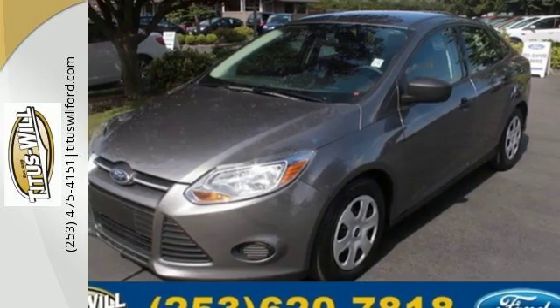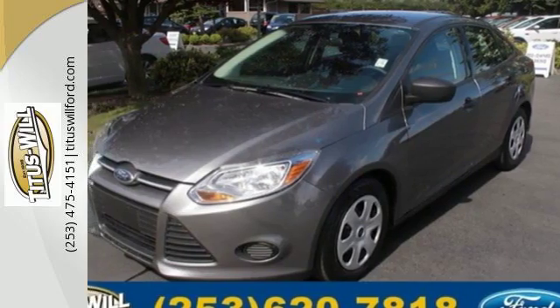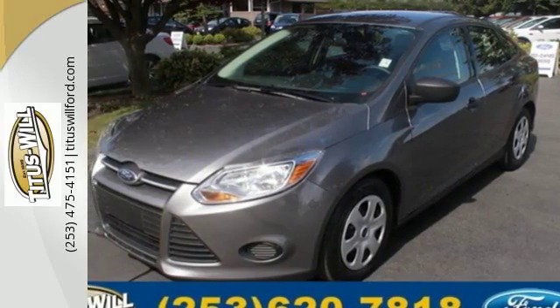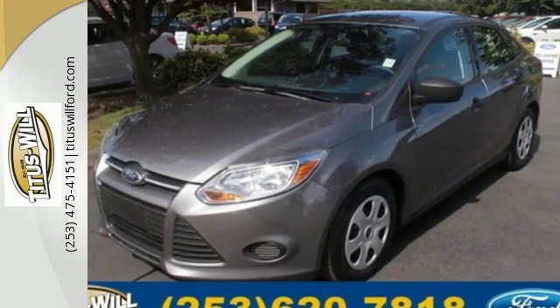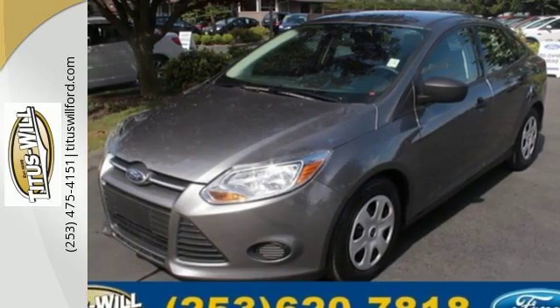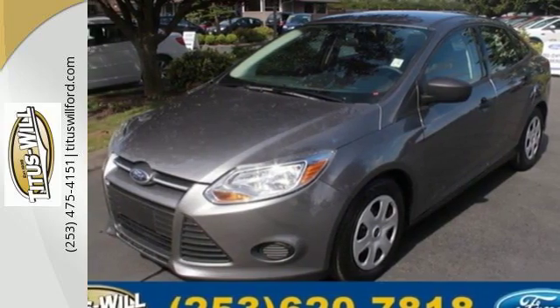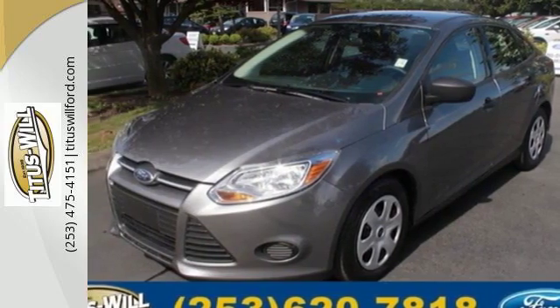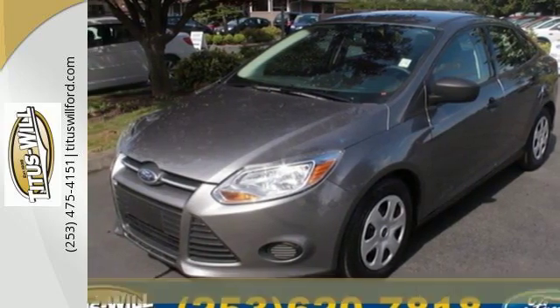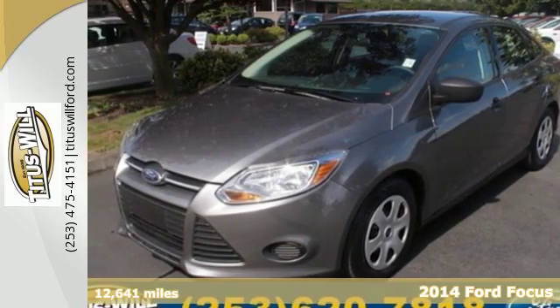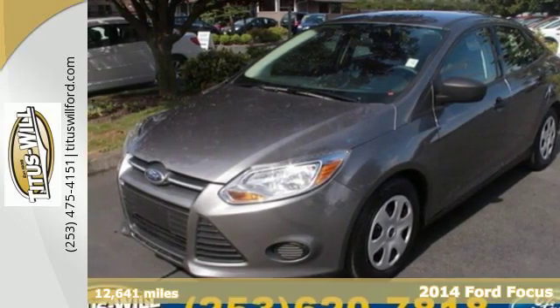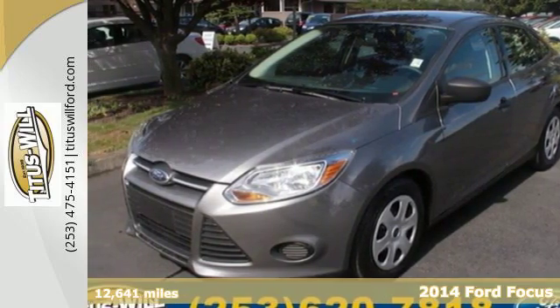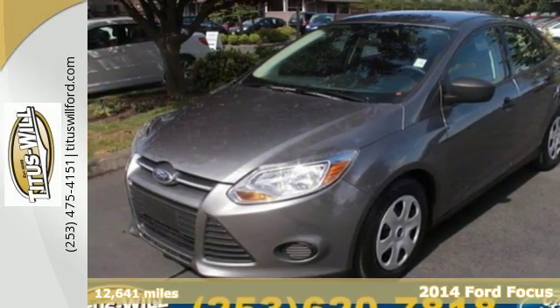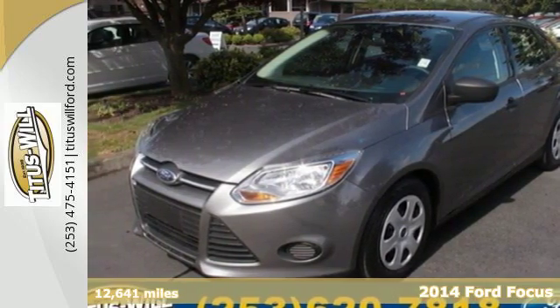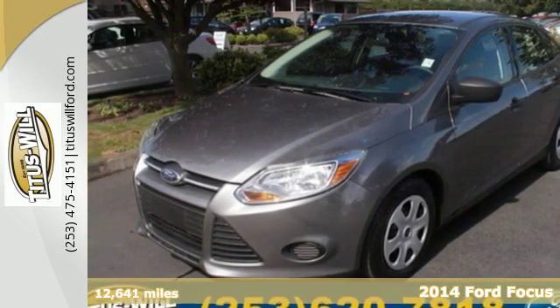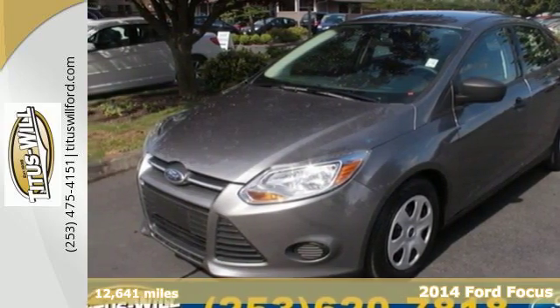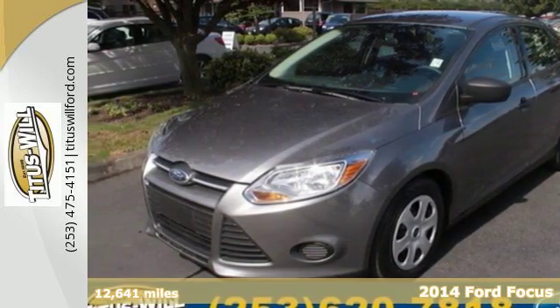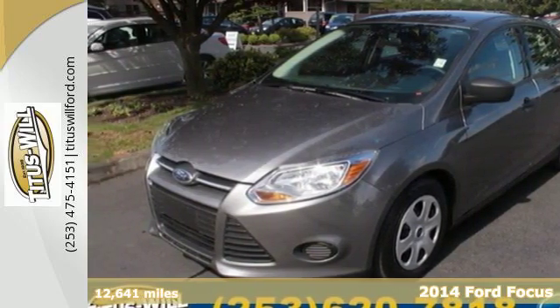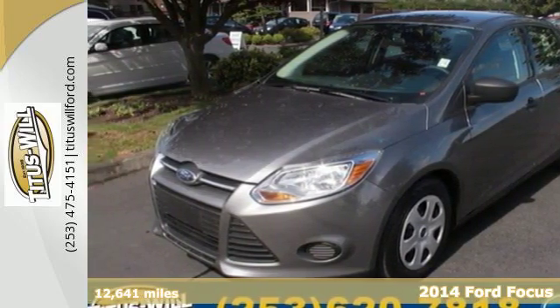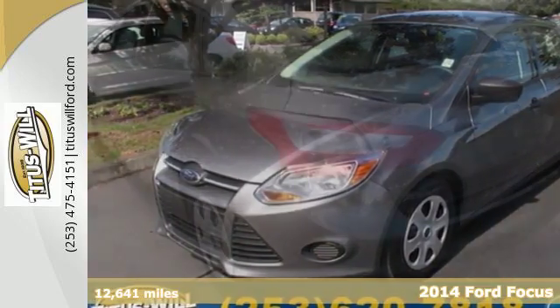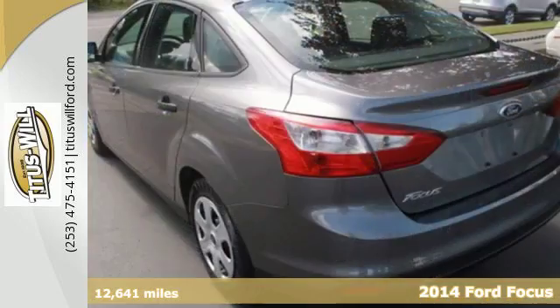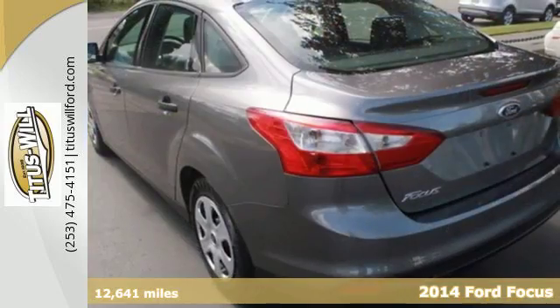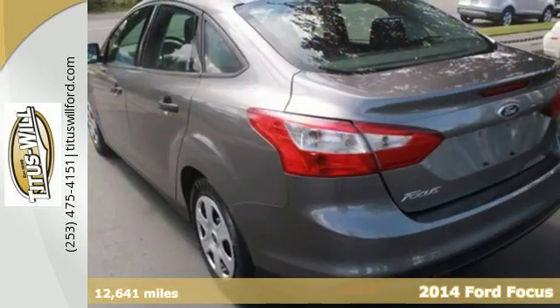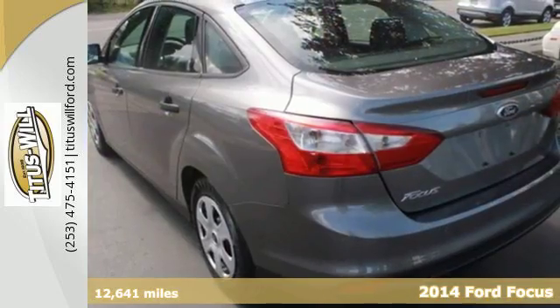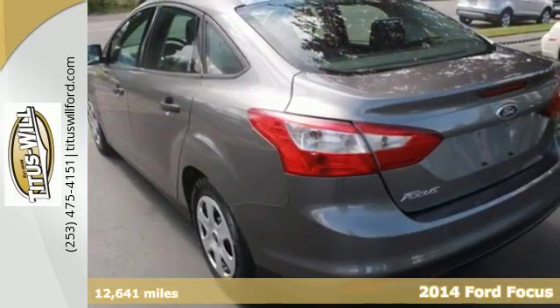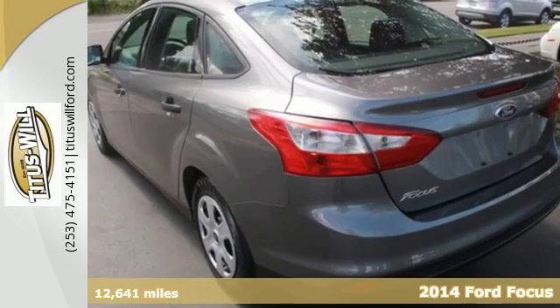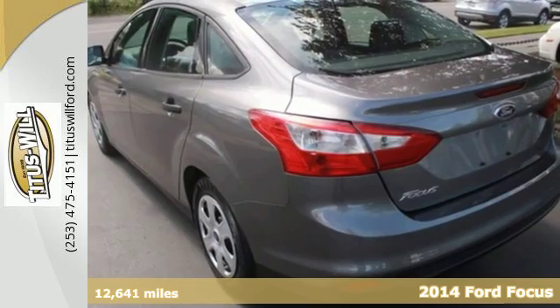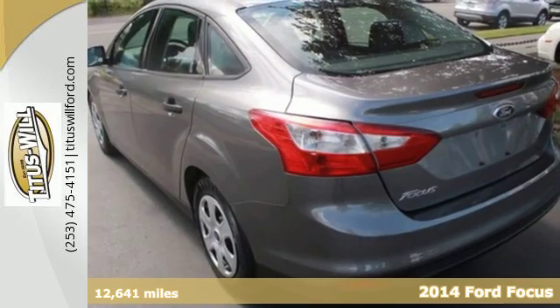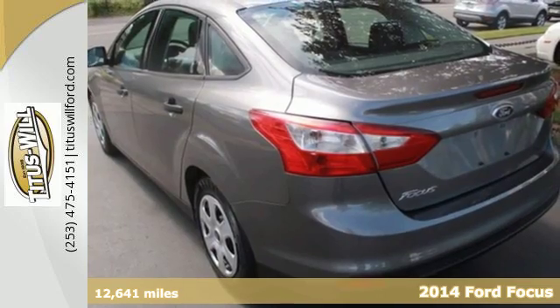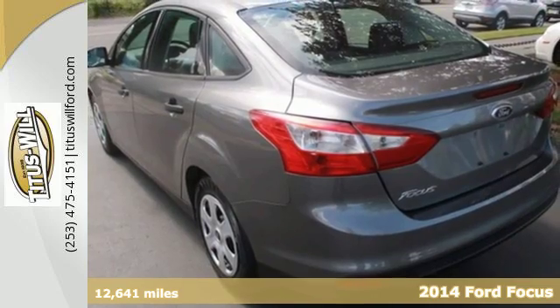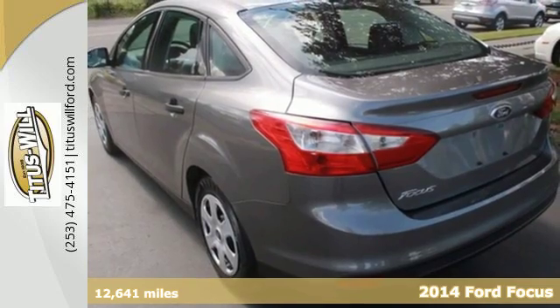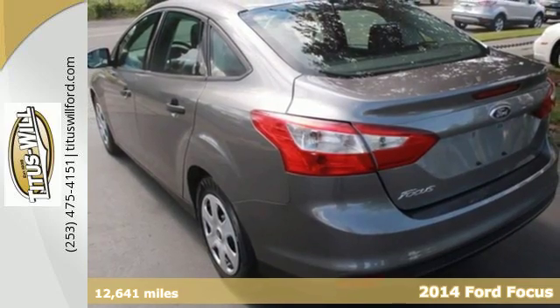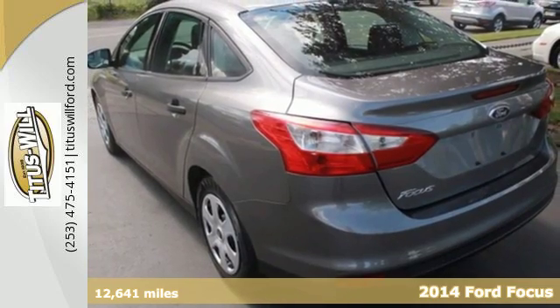It's a 2014 Ford Focus. Fun, attractive, and well-equipped, you're set to tackle your day.